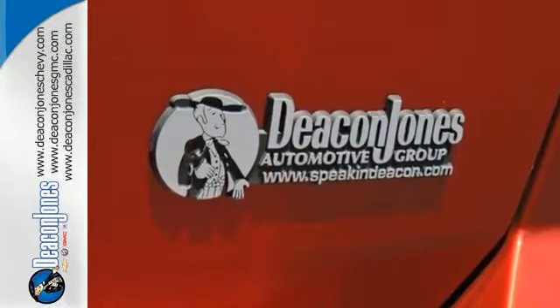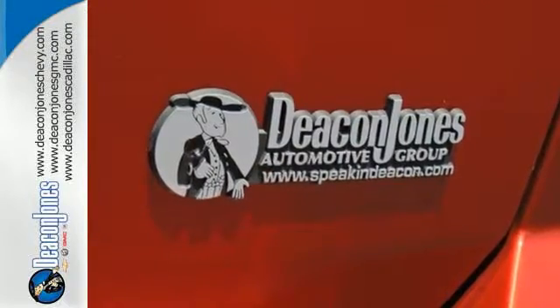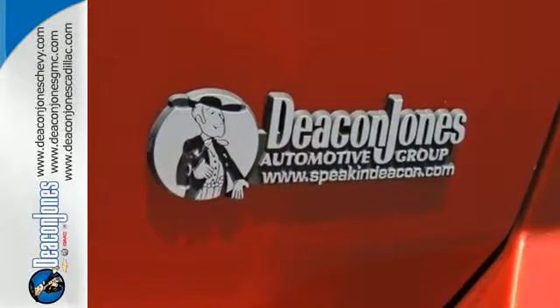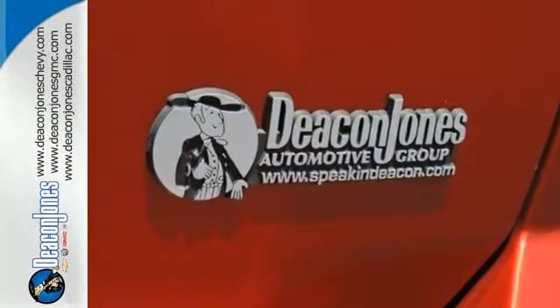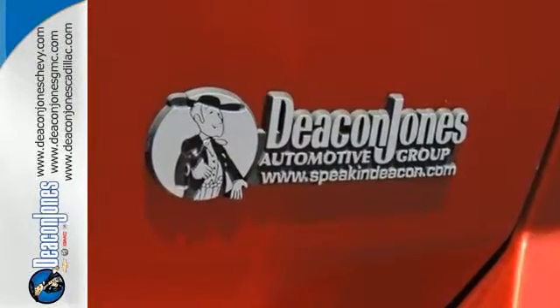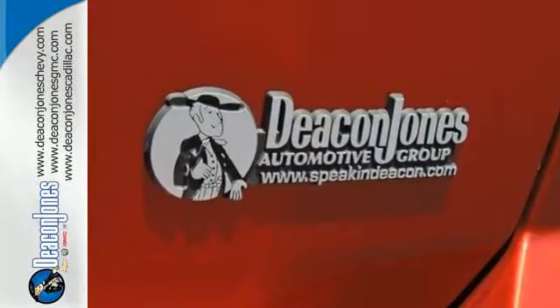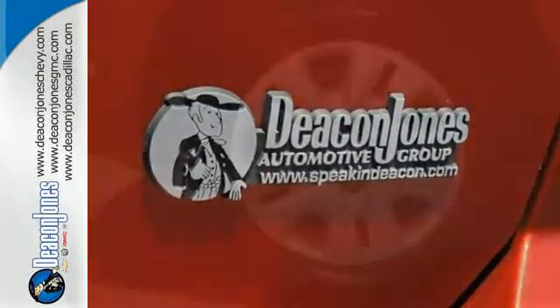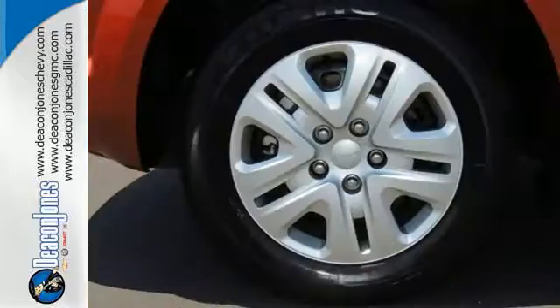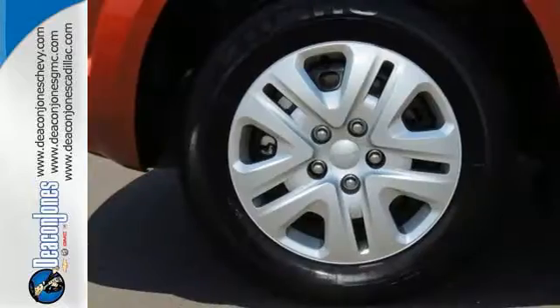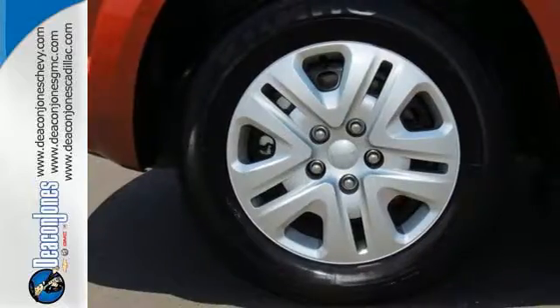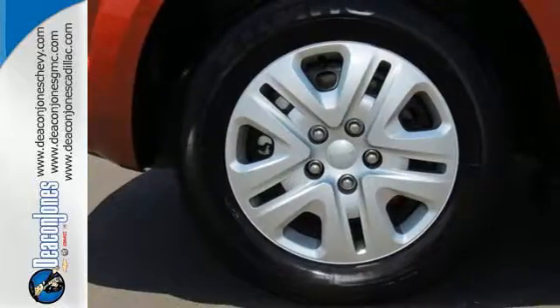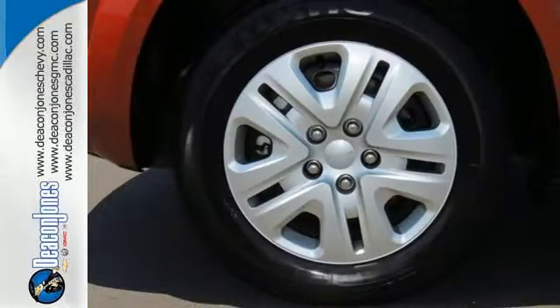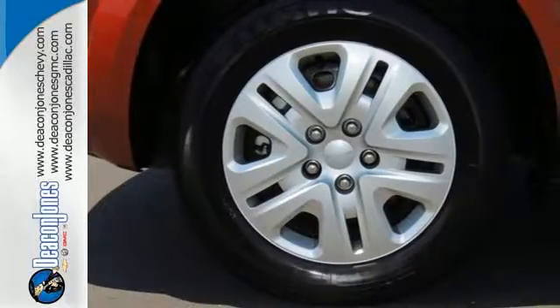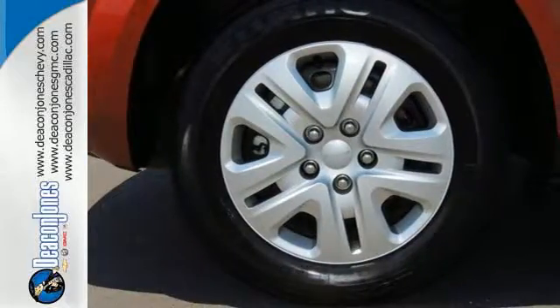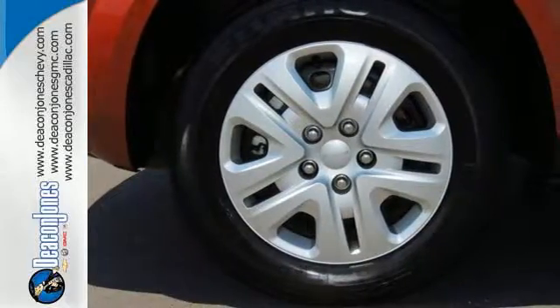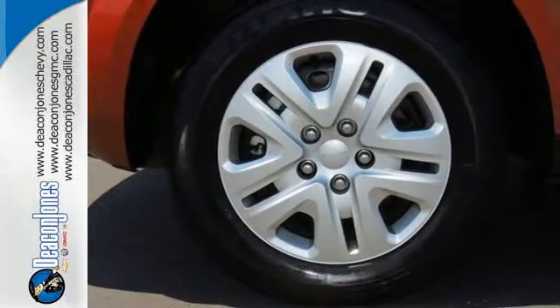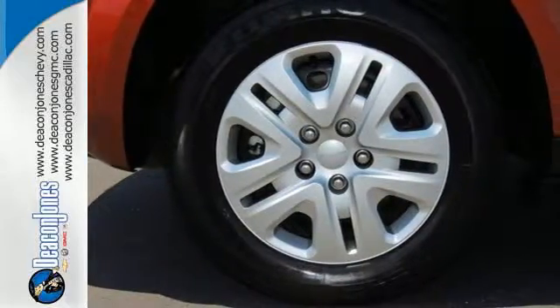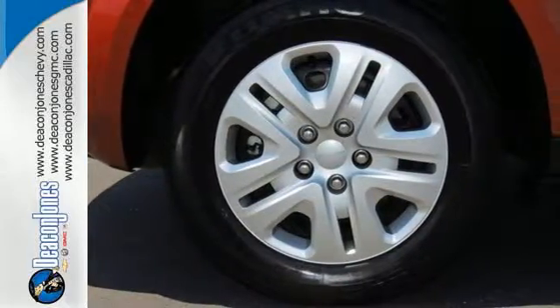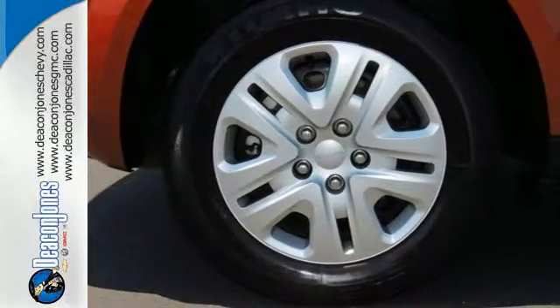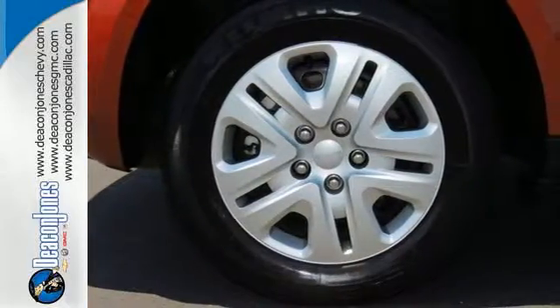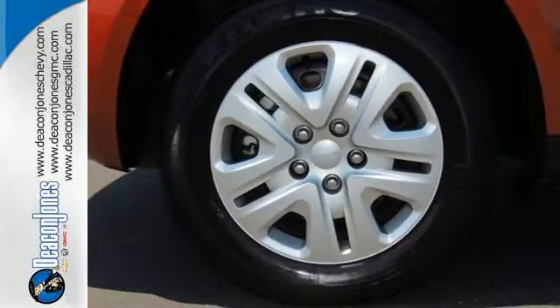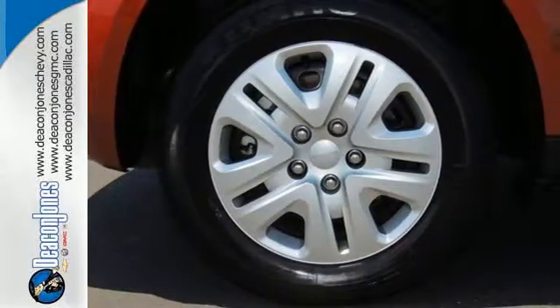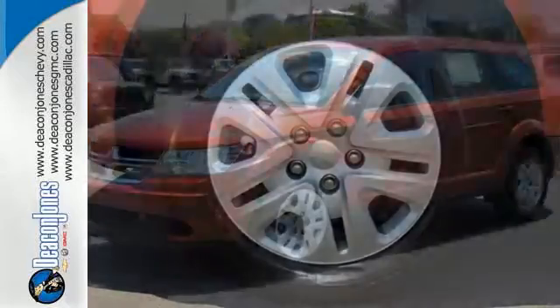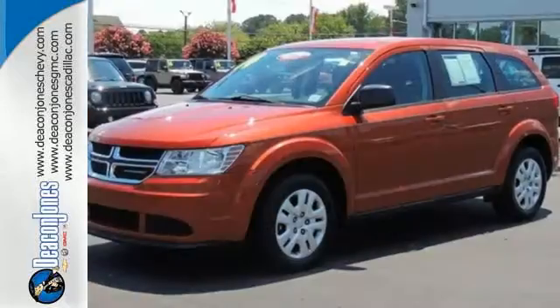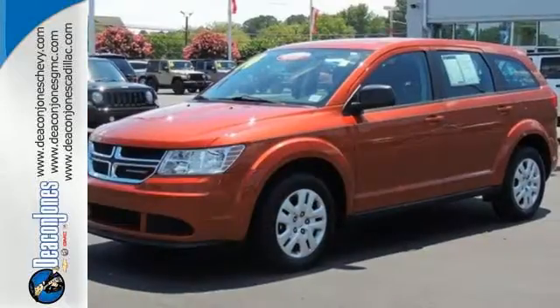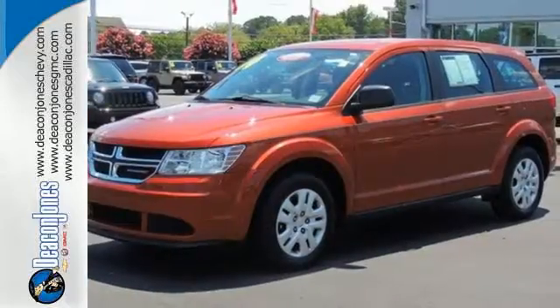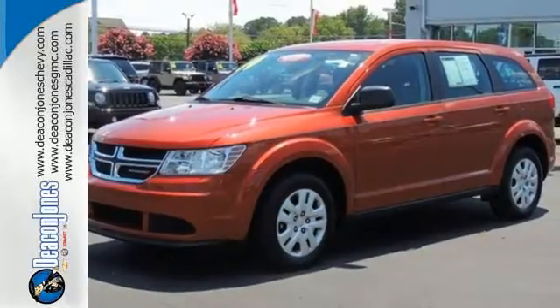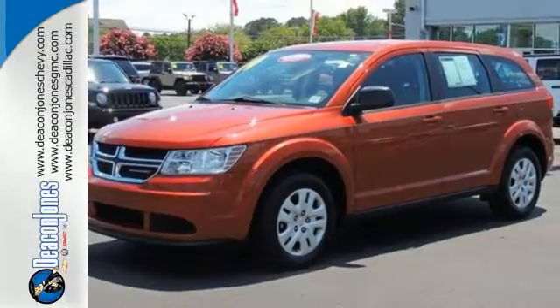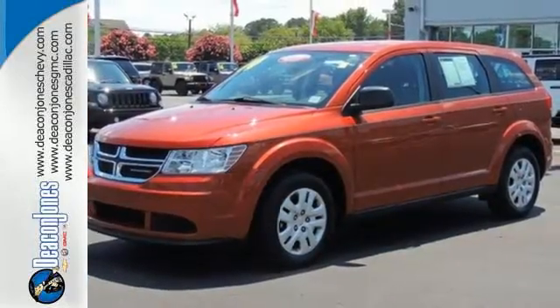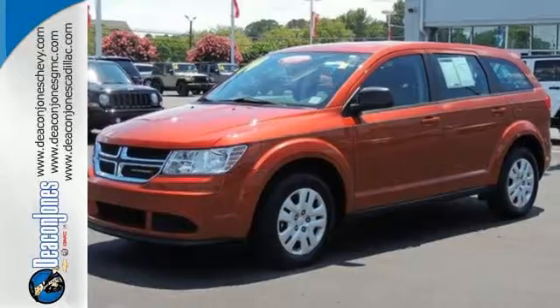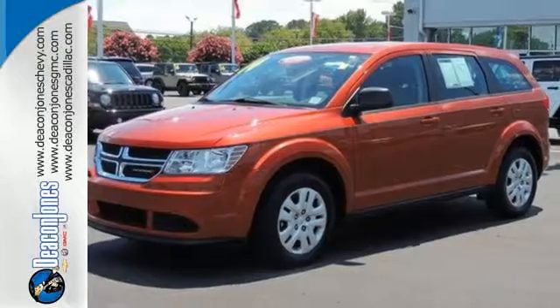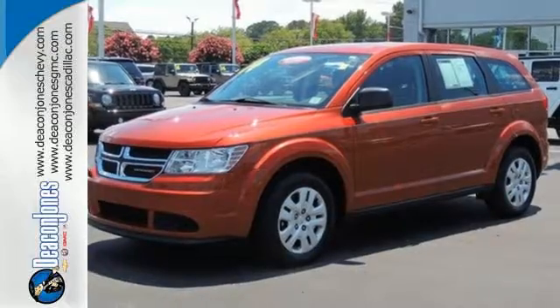You'll also feel safe behind the wheel with features like a low tire pressure warning, stability and traction control, and multiple advanced airbags.